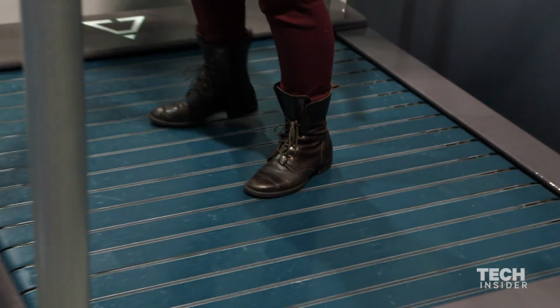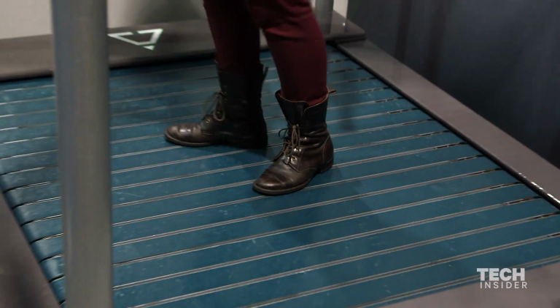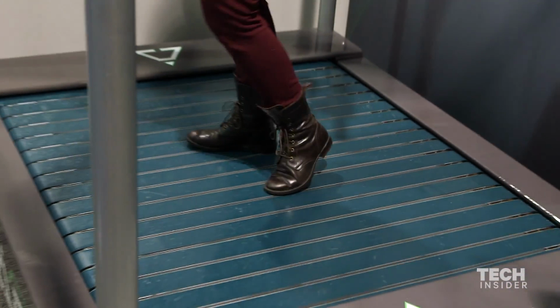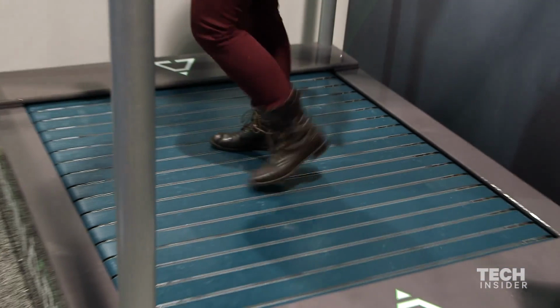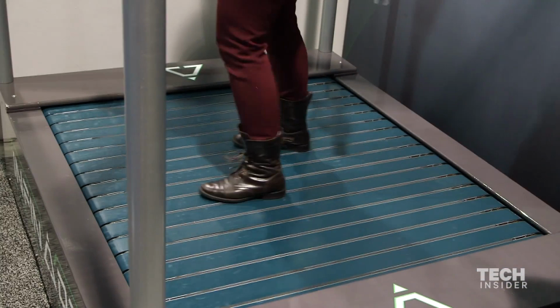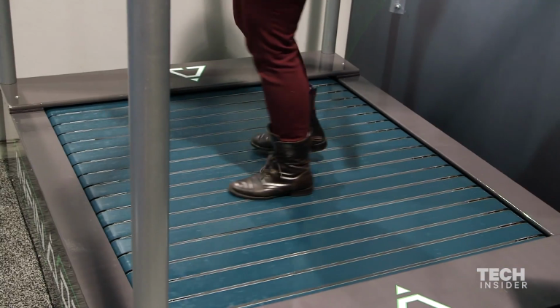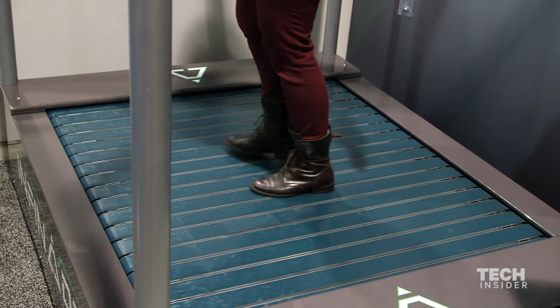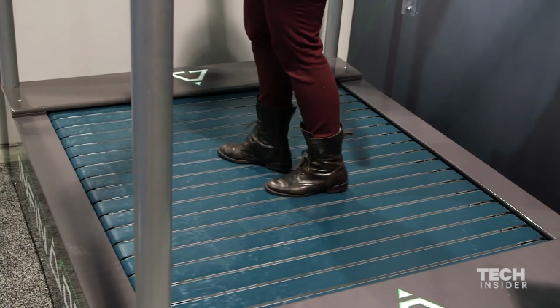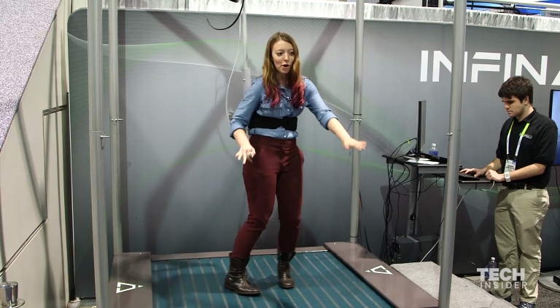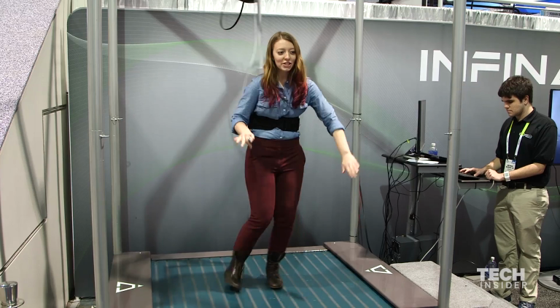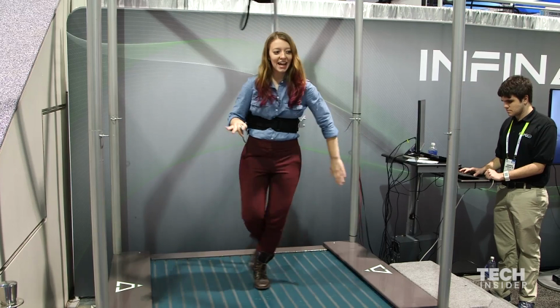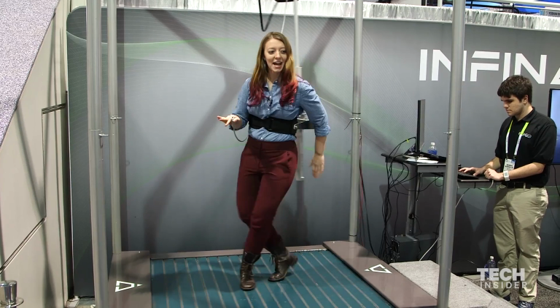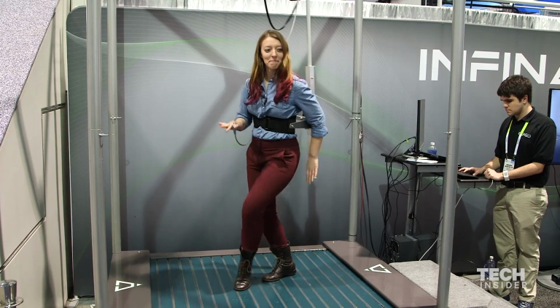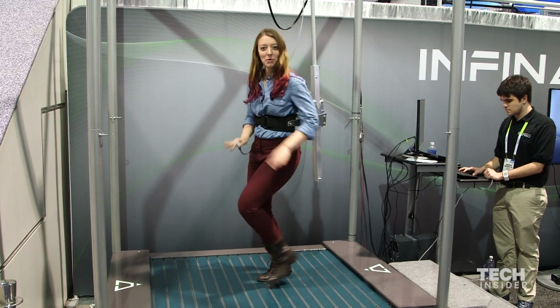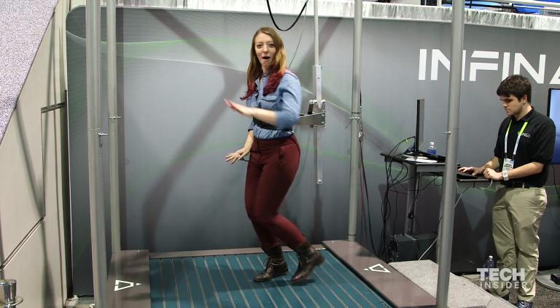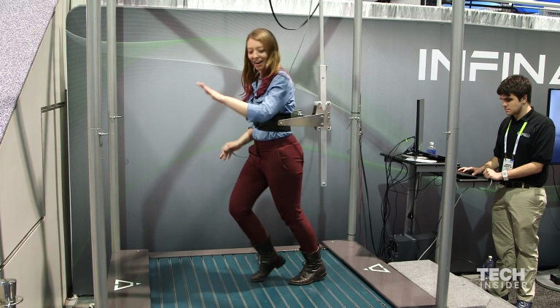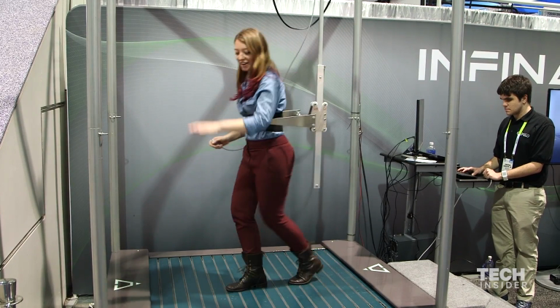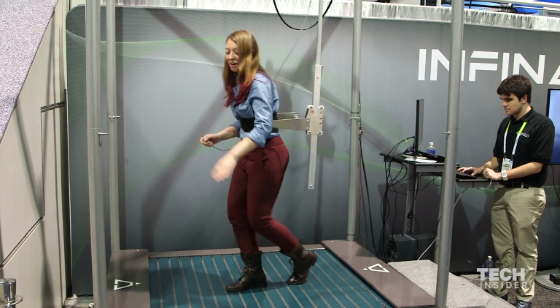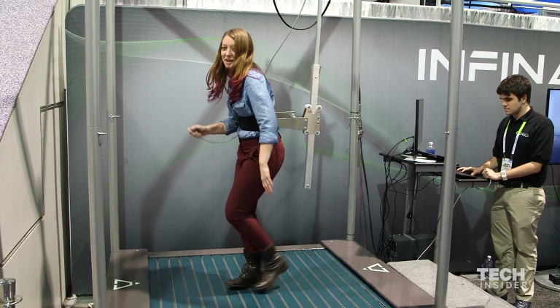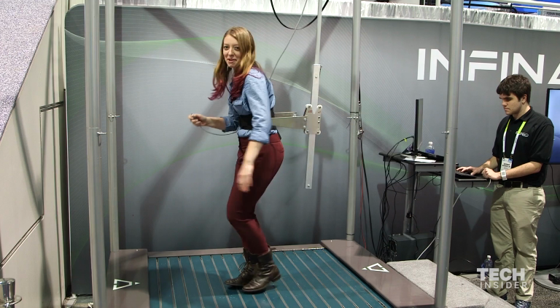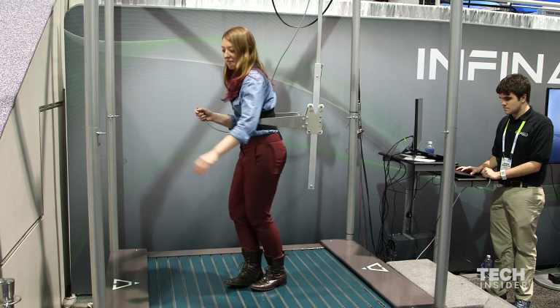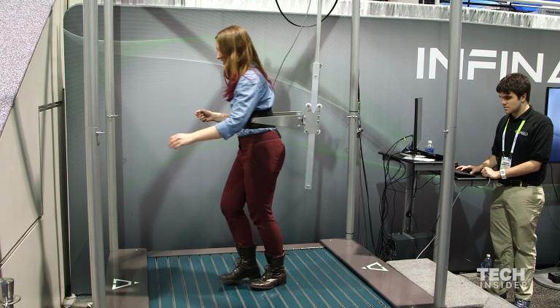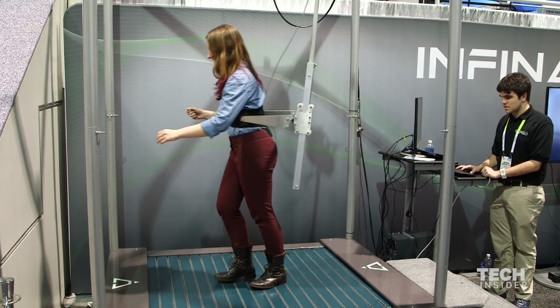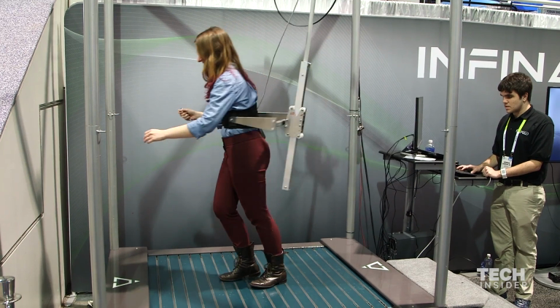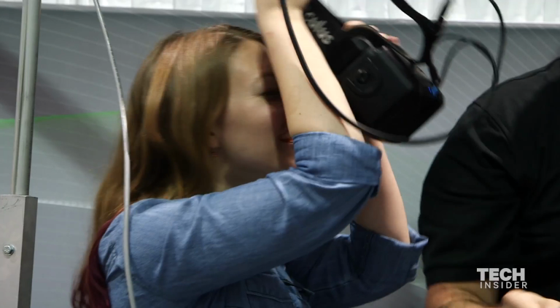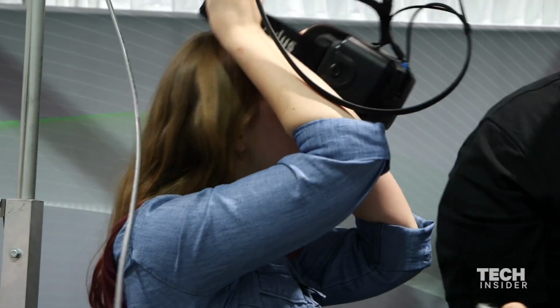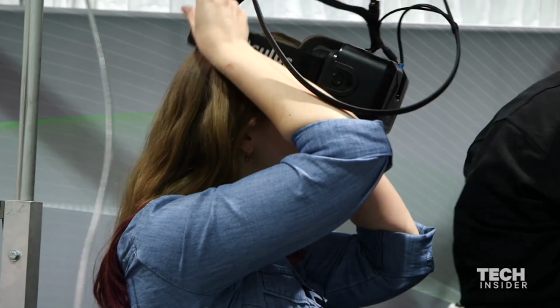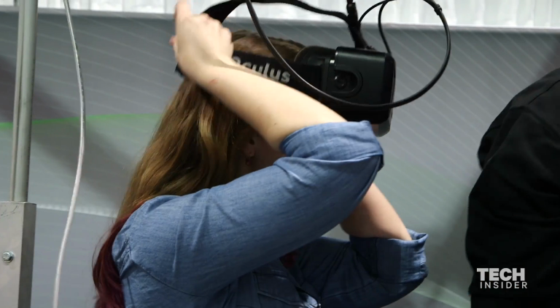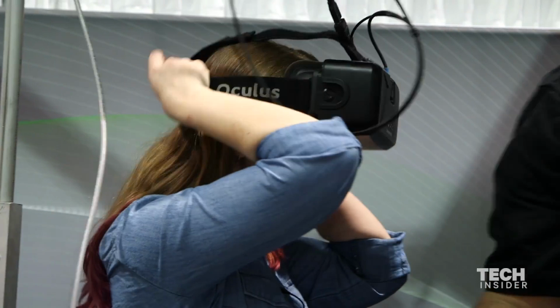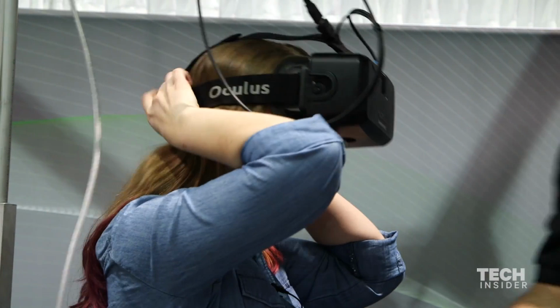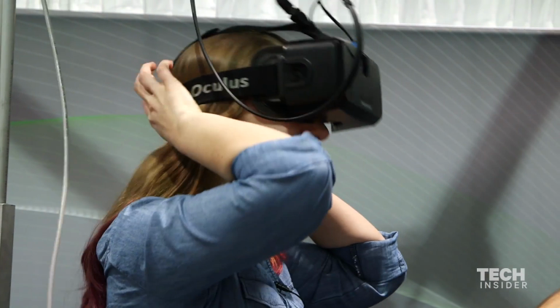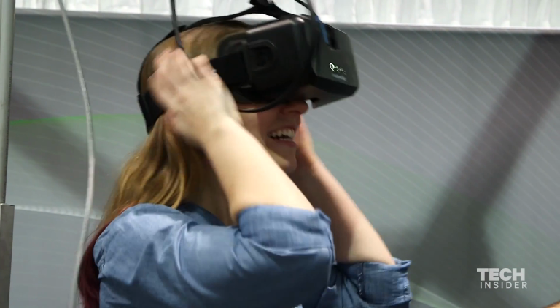I can rotate and moonwalk — well, I can't moonwalk. I think I'm ready to try the VR.